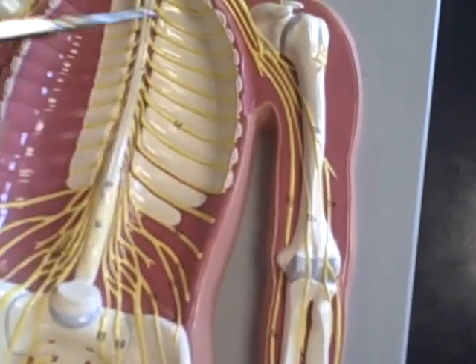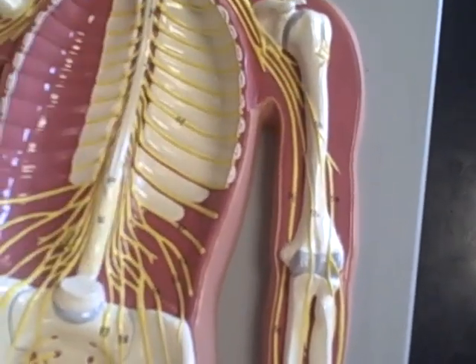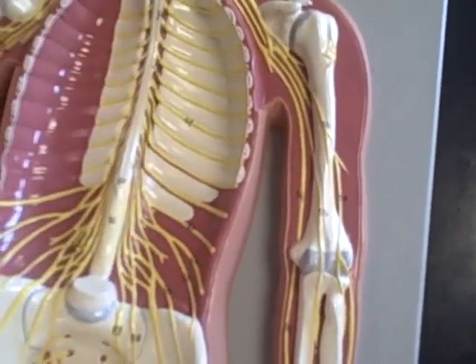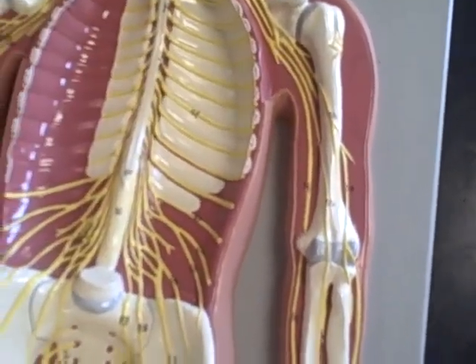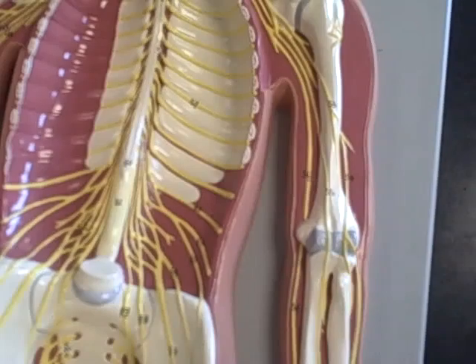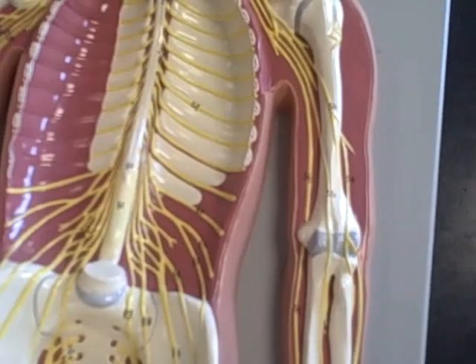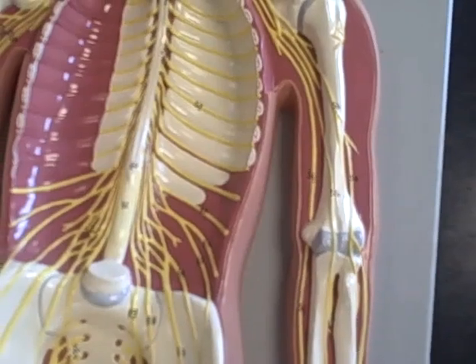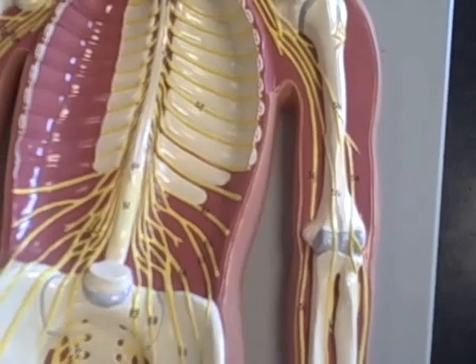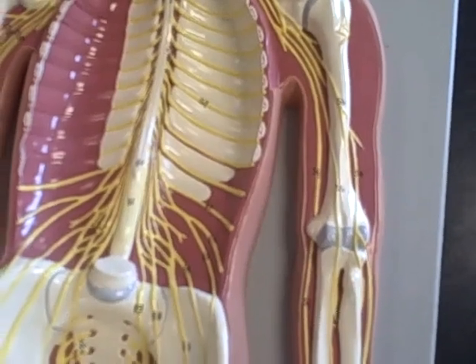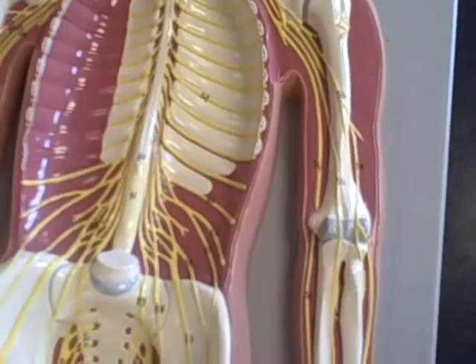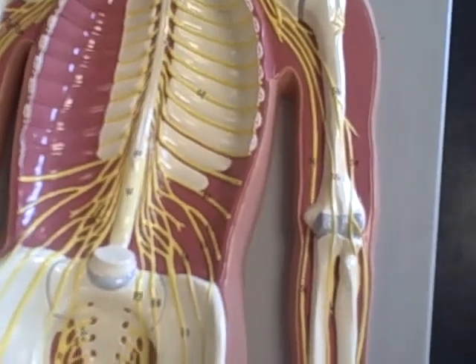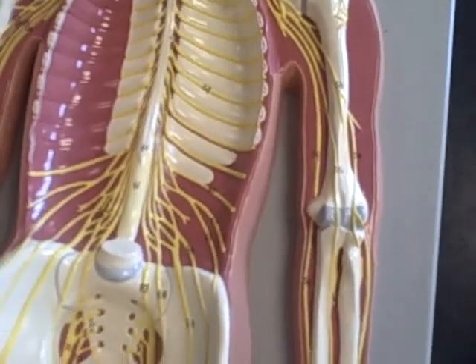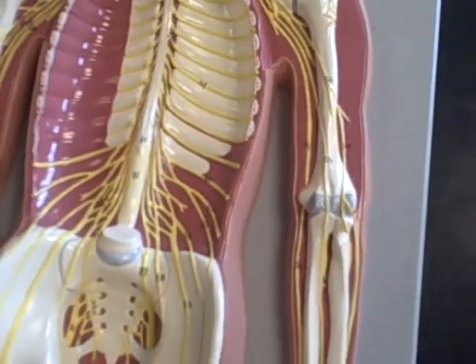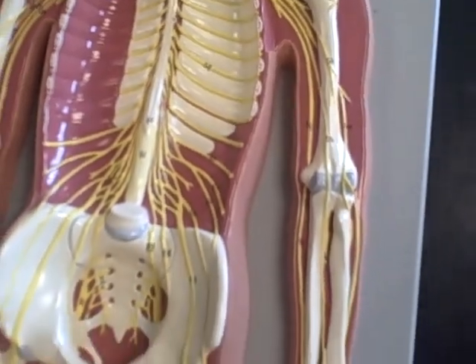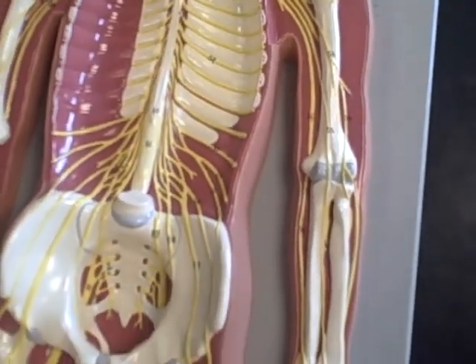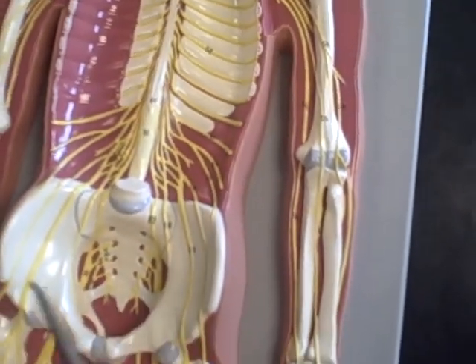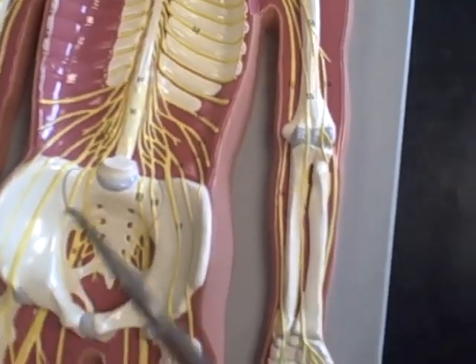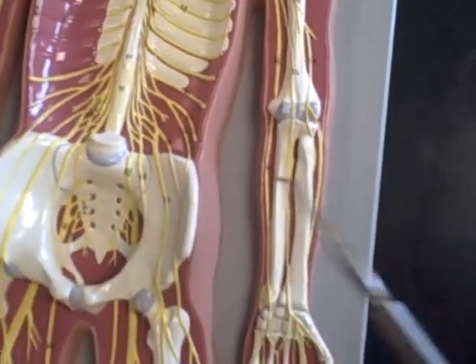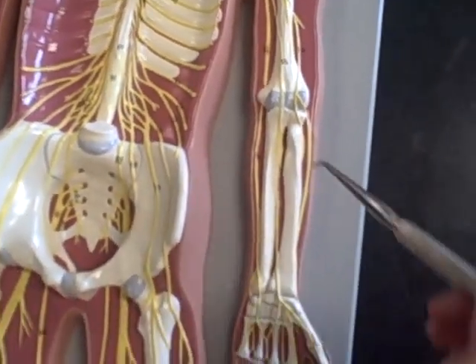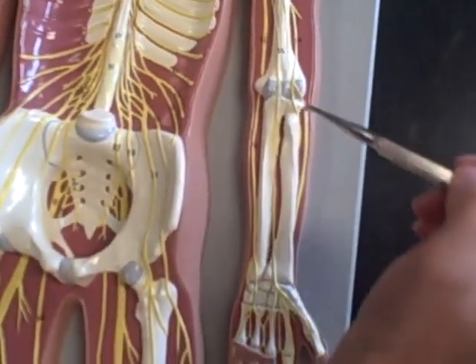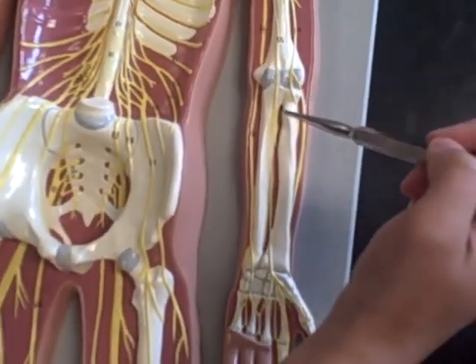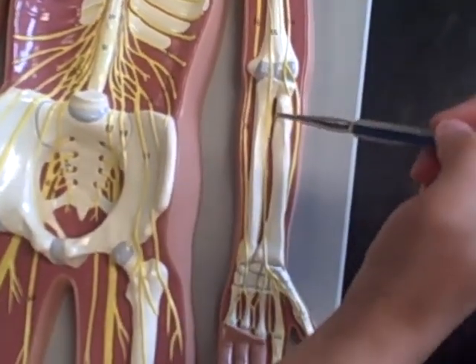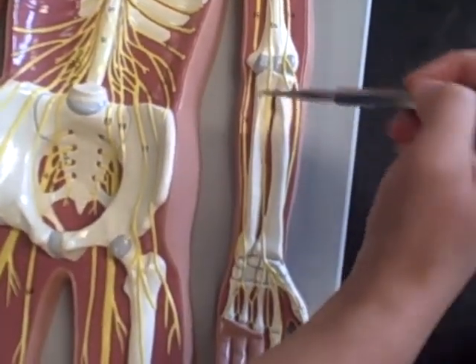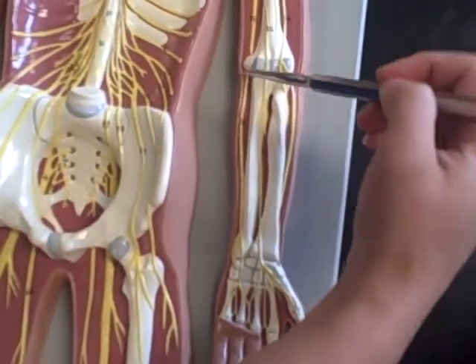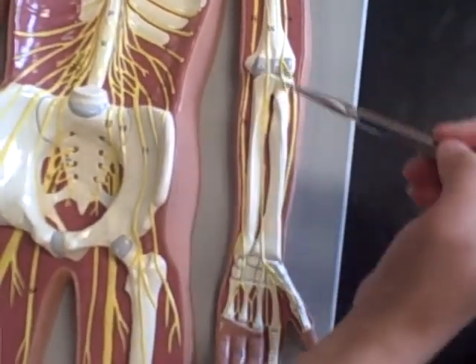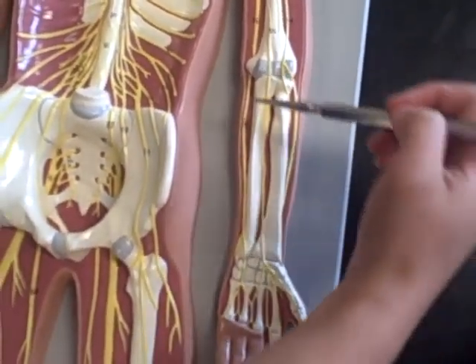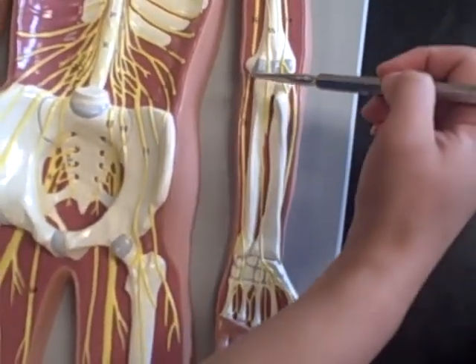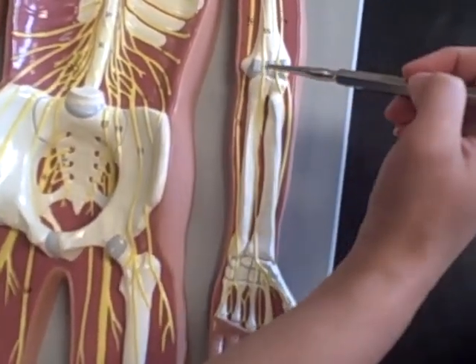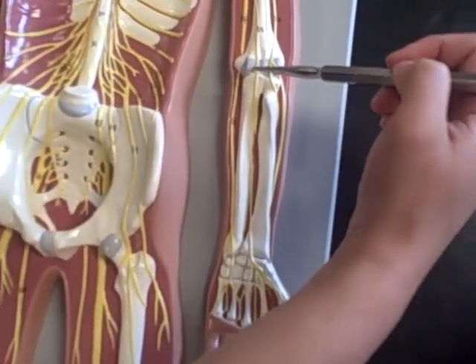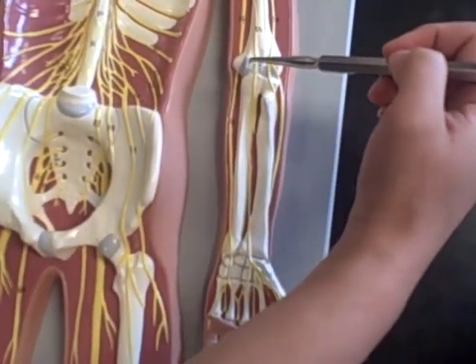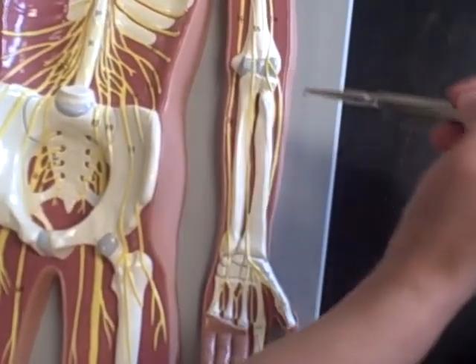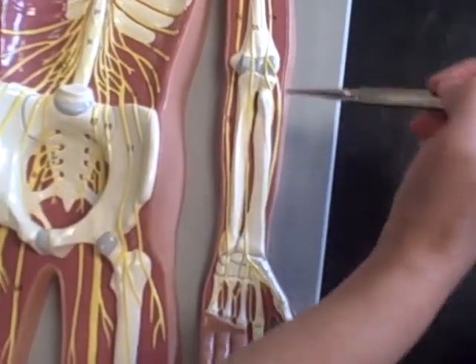The radial nerve goes on the thumb side.